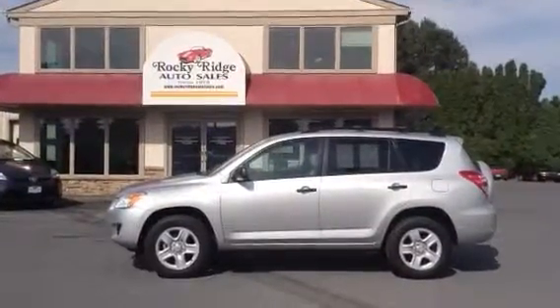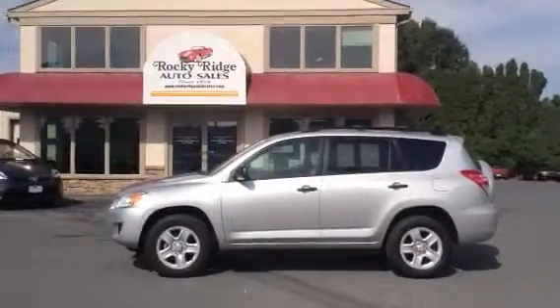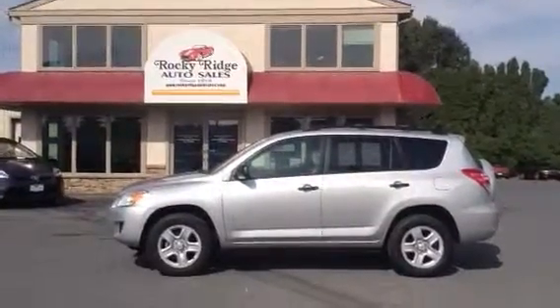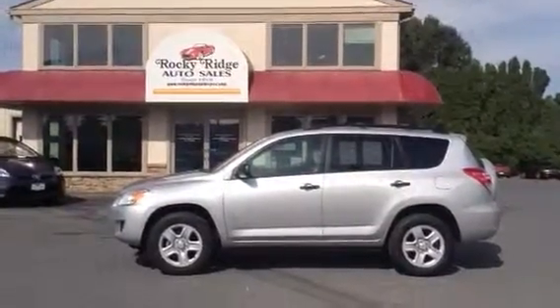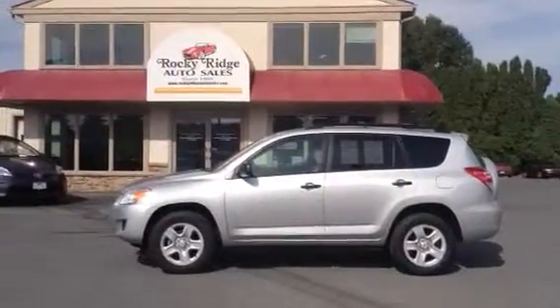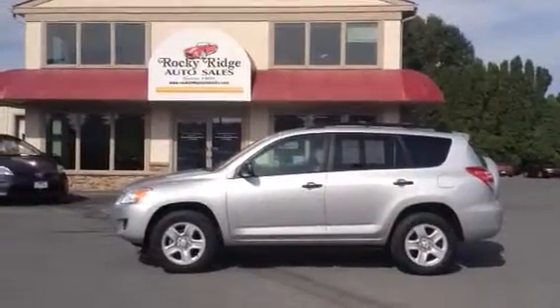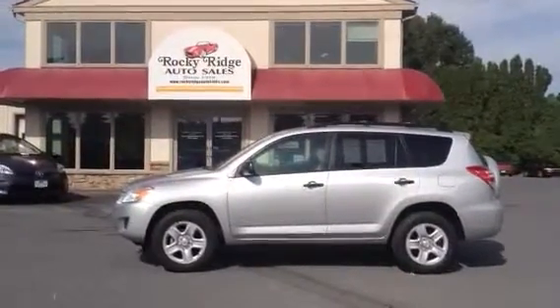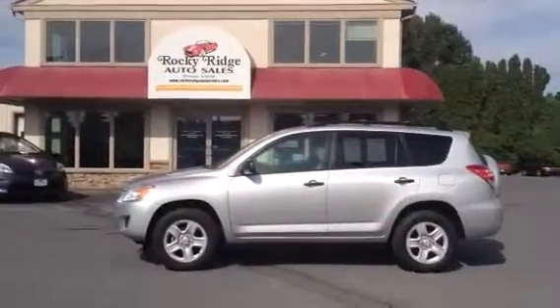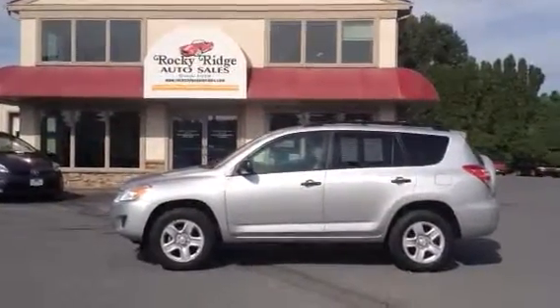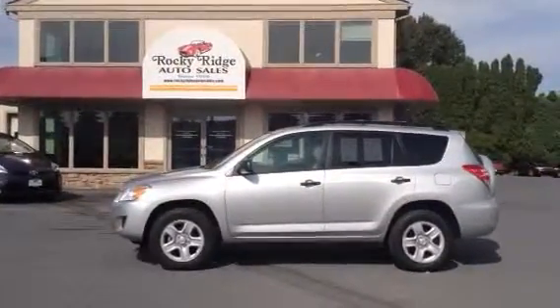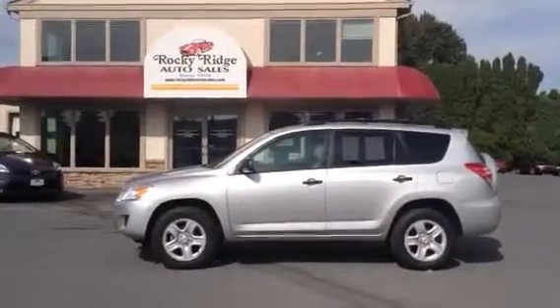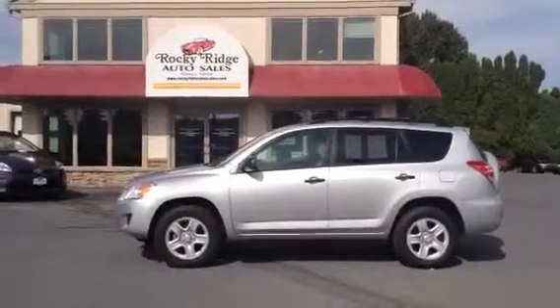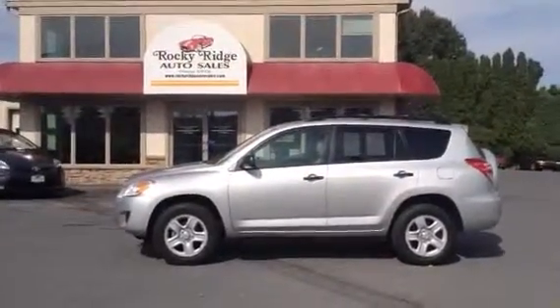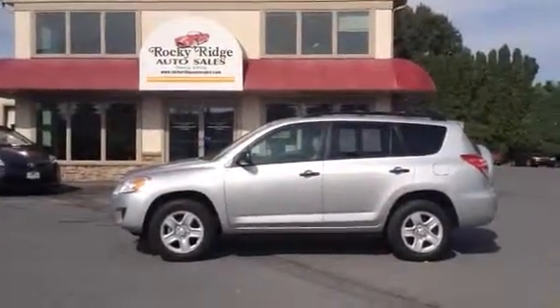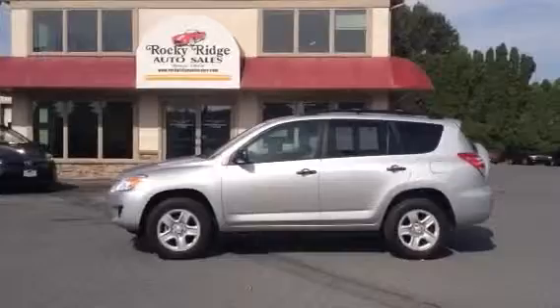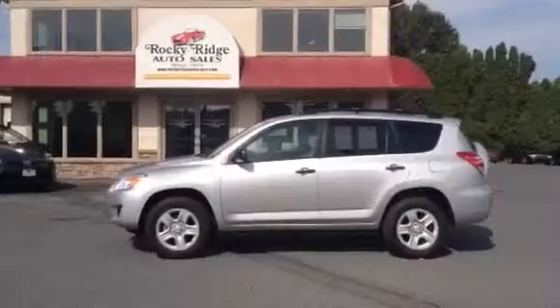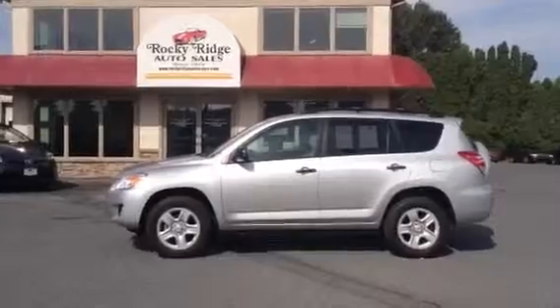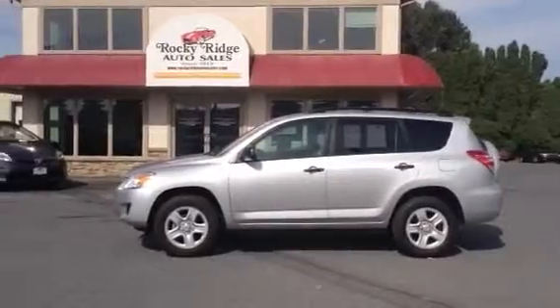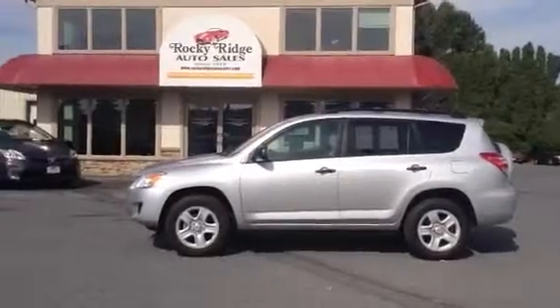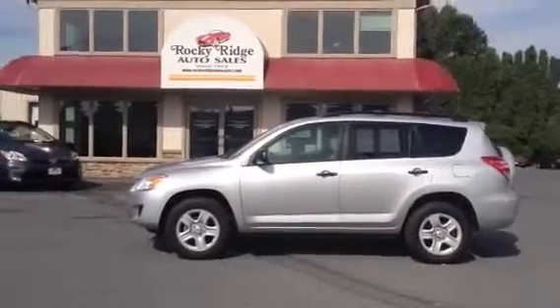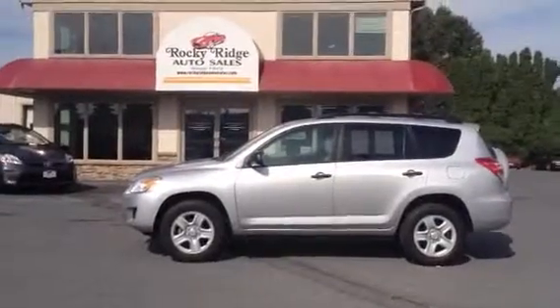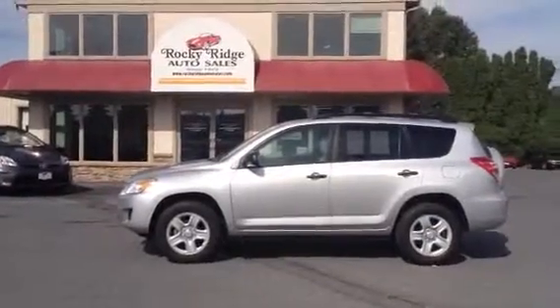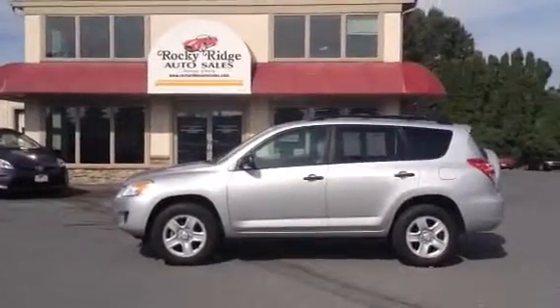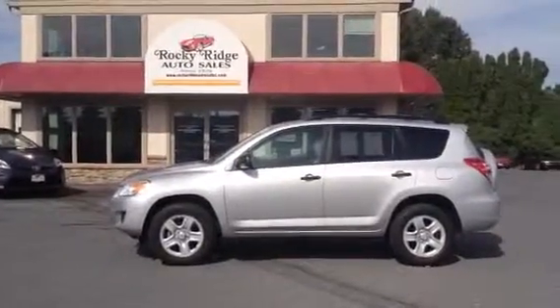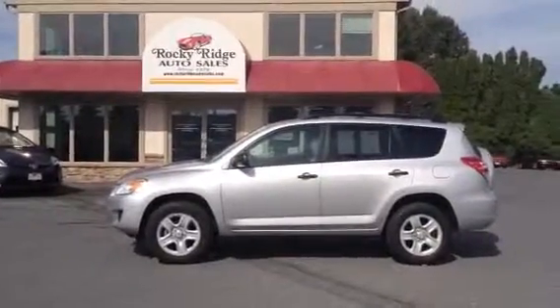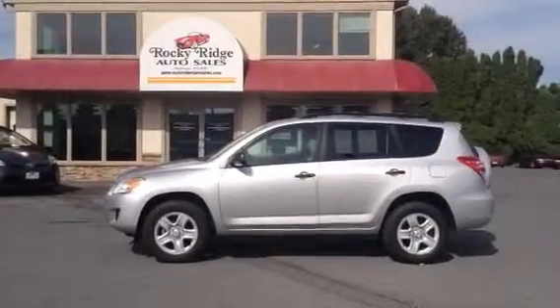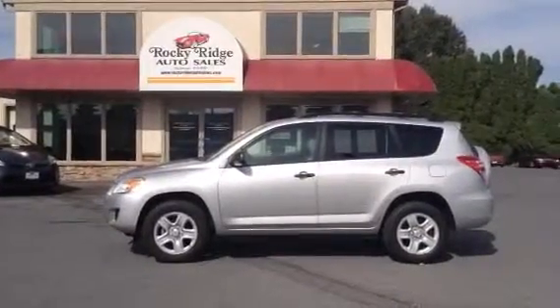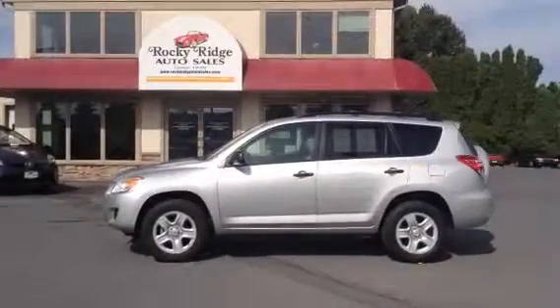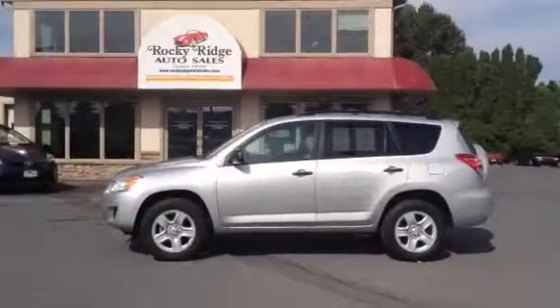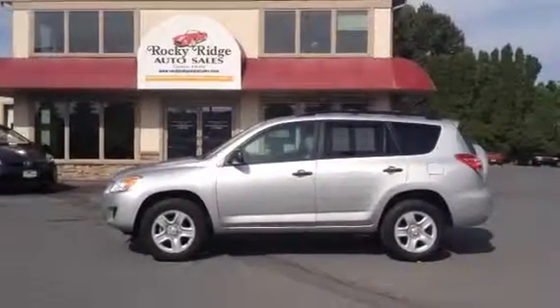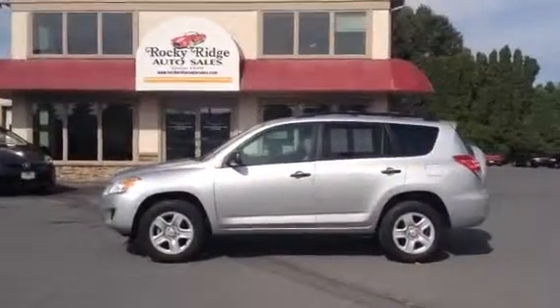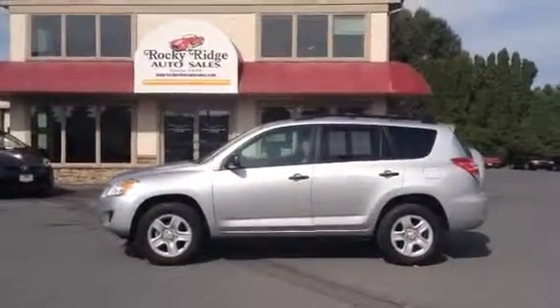Hello and welcome to Rocky Ridge Auto Sales. We're here in Ephrata, Pennsylvania. We've been here selling quality used cars since 1979.